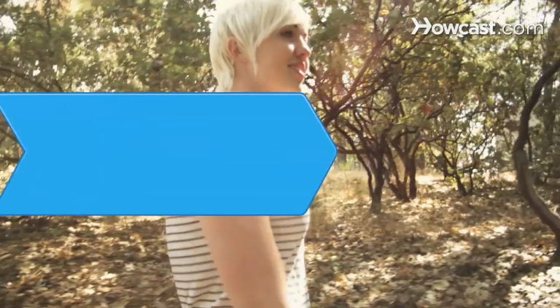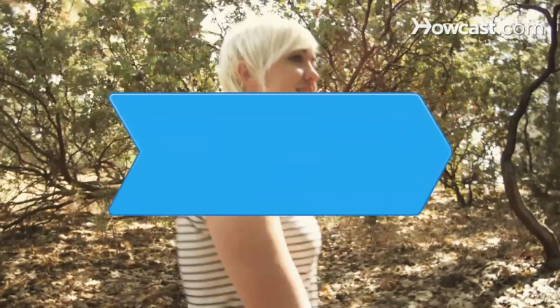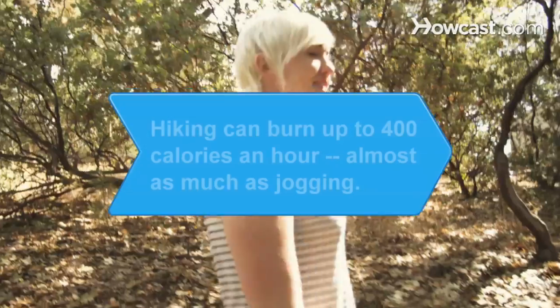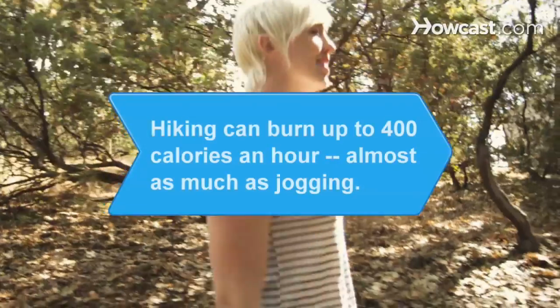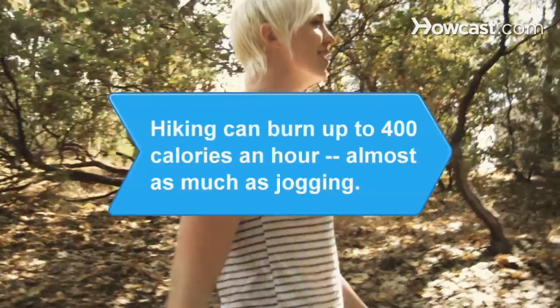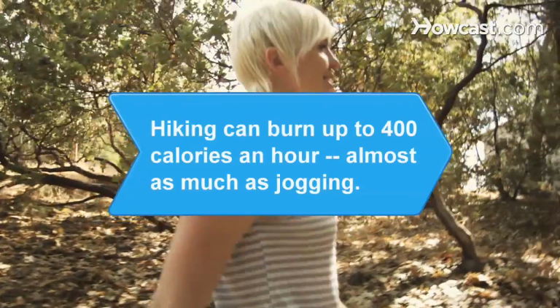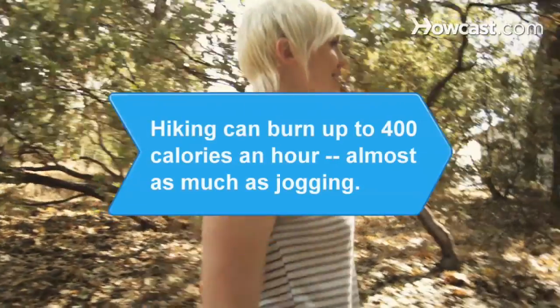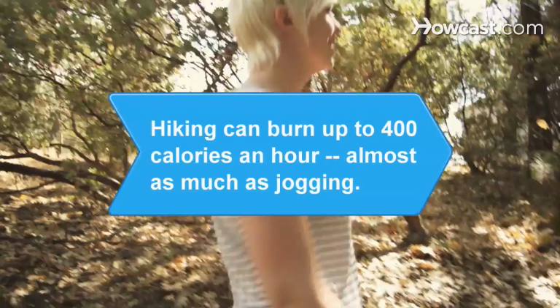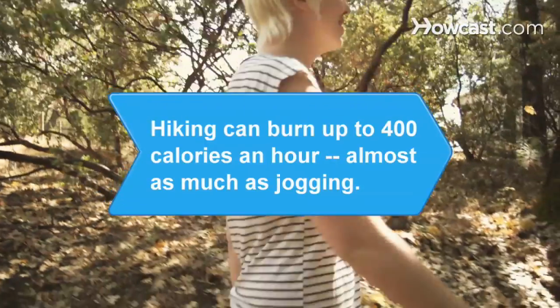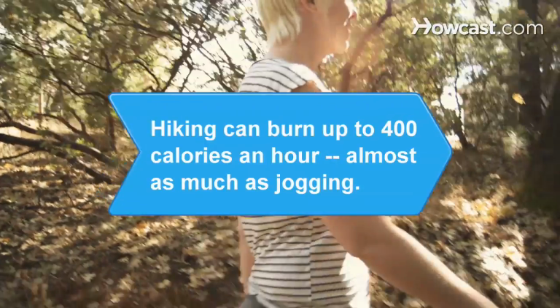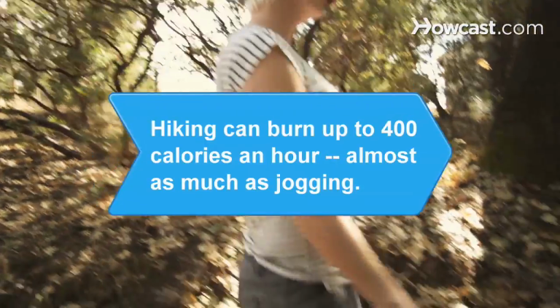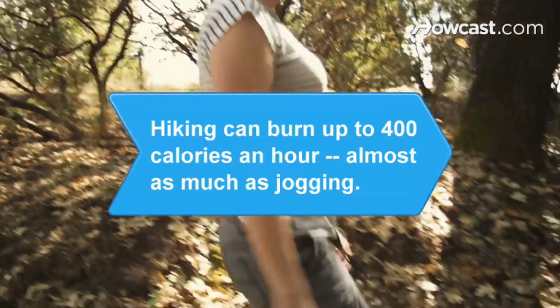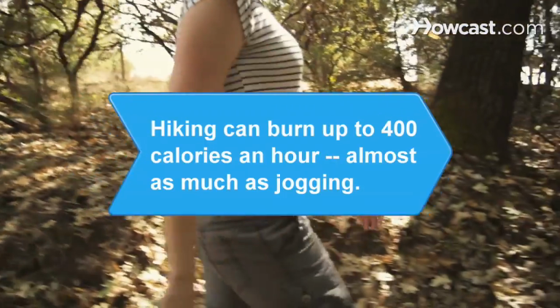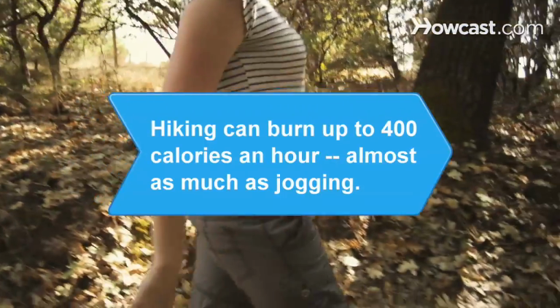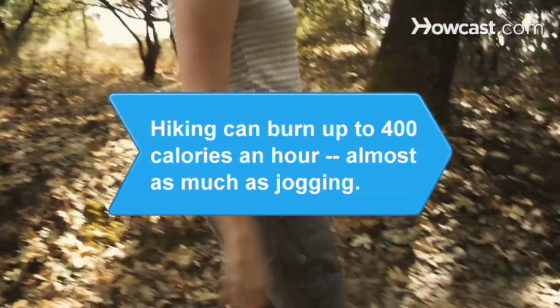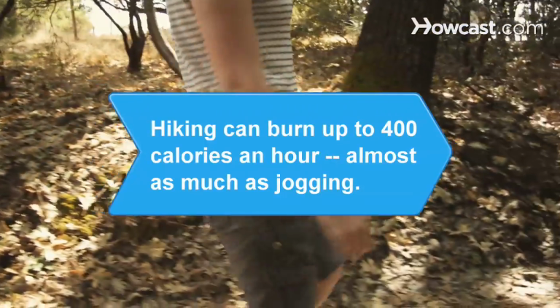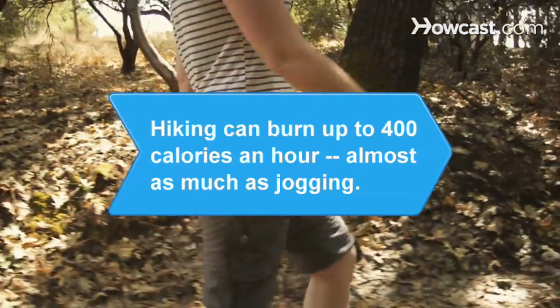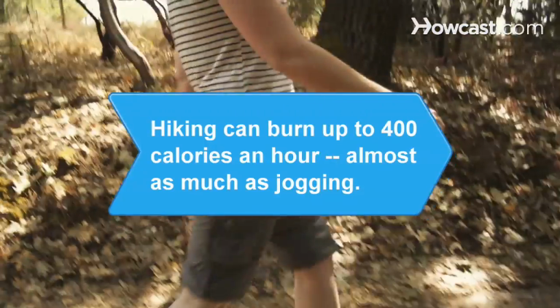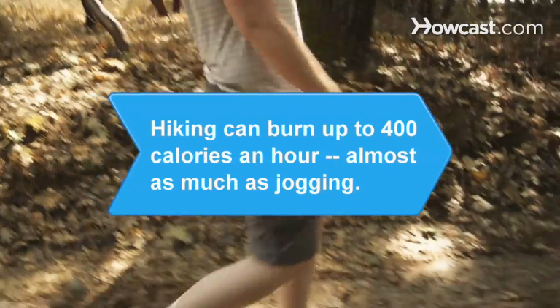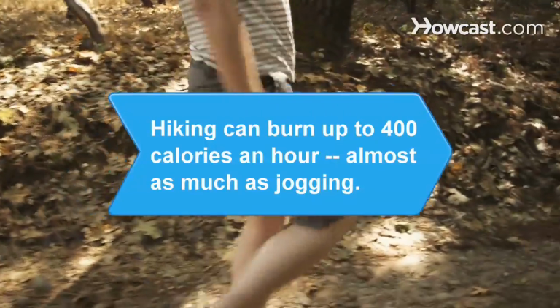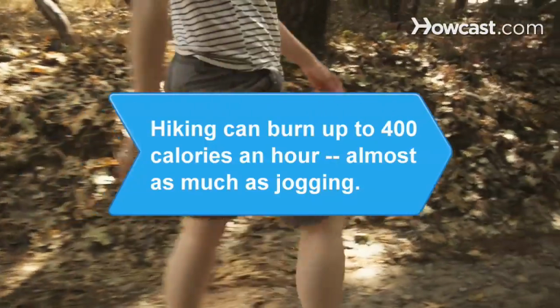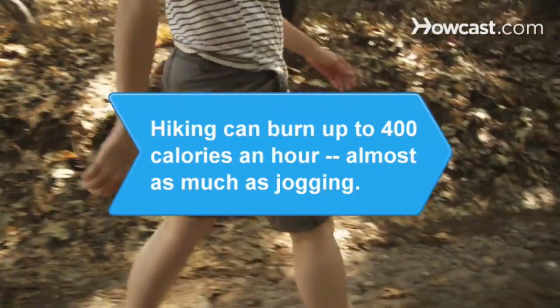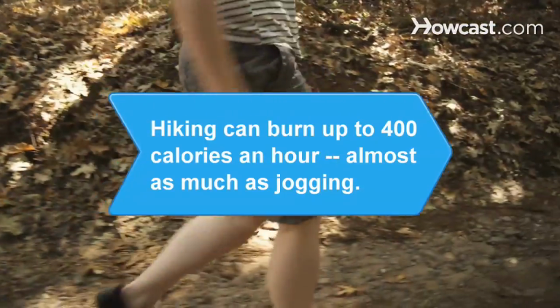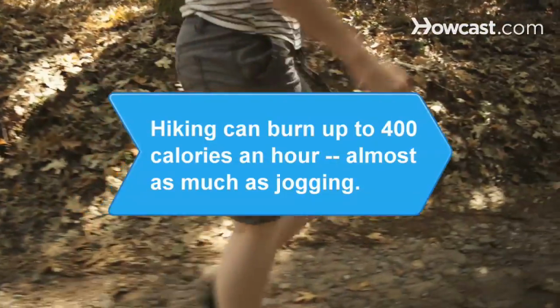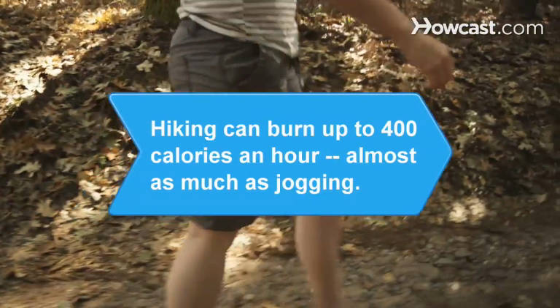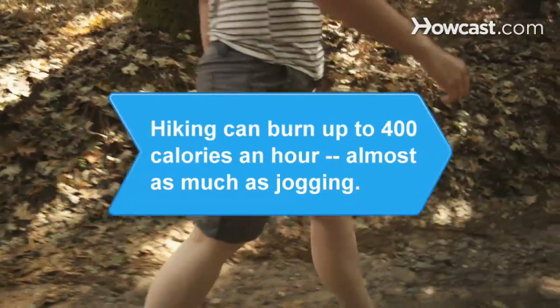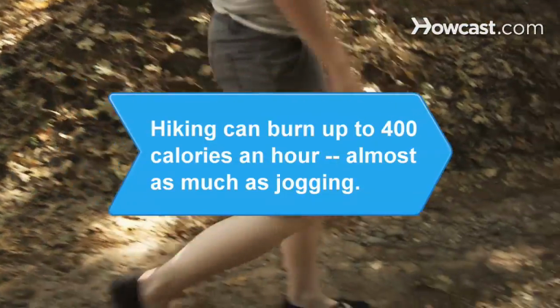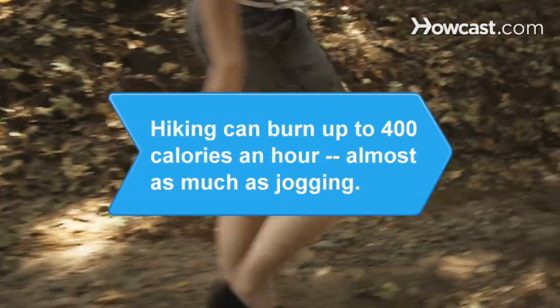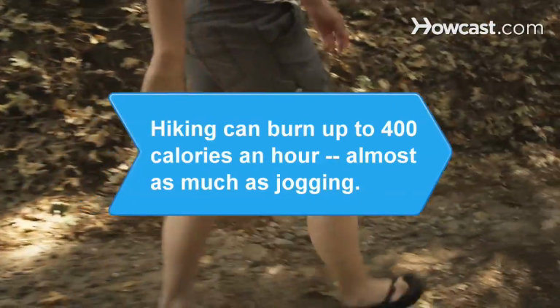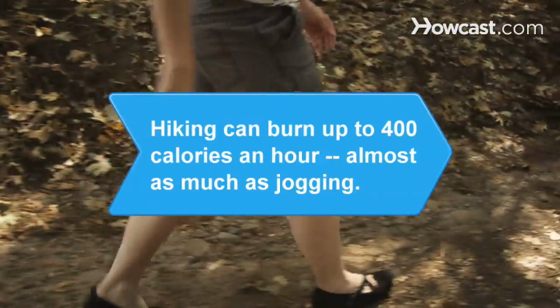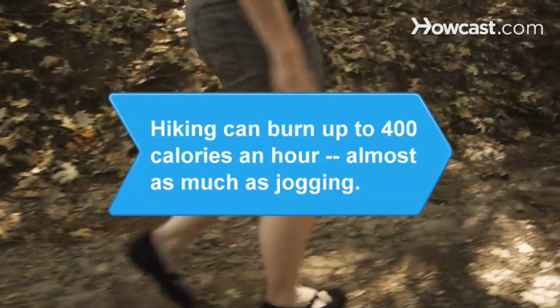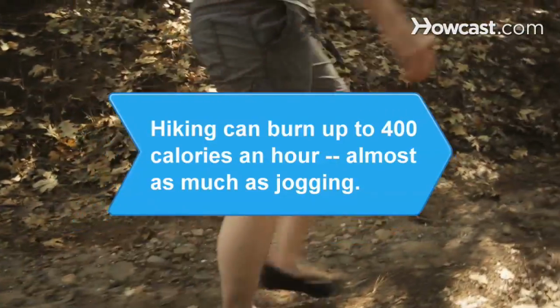Did you know? Hiking can burn up to 400 calories an hour, almost as much as jogging.